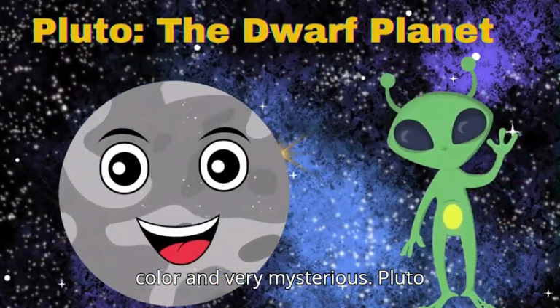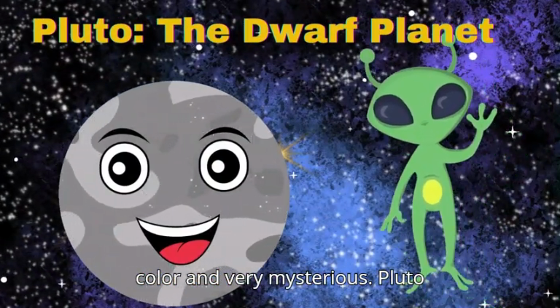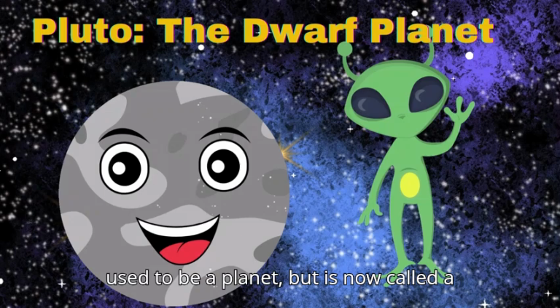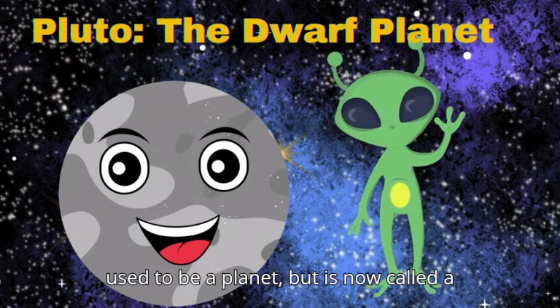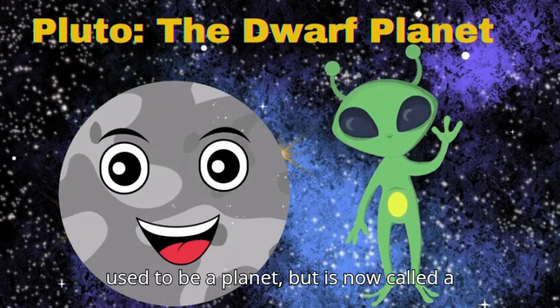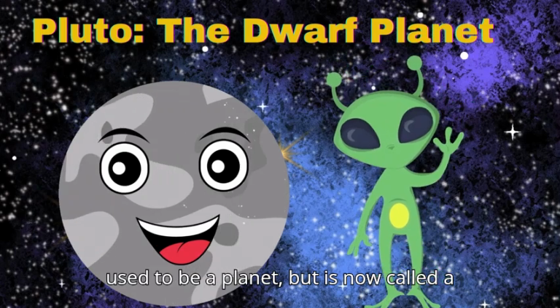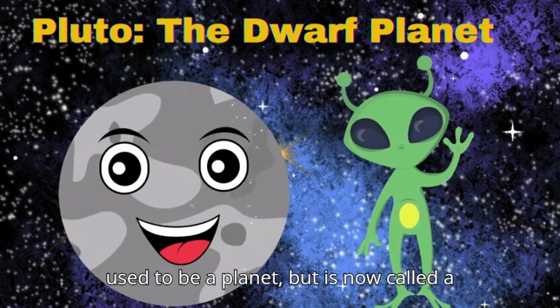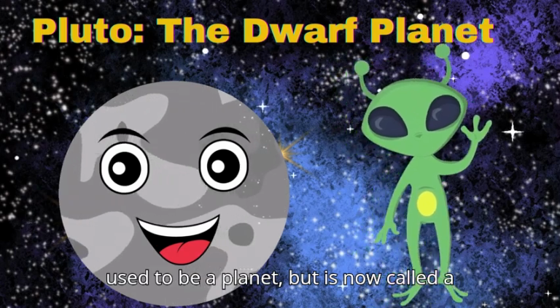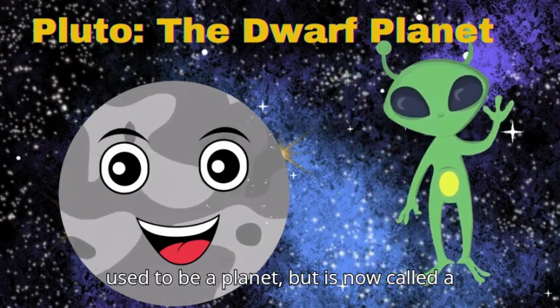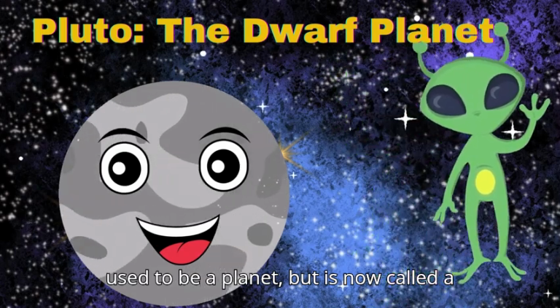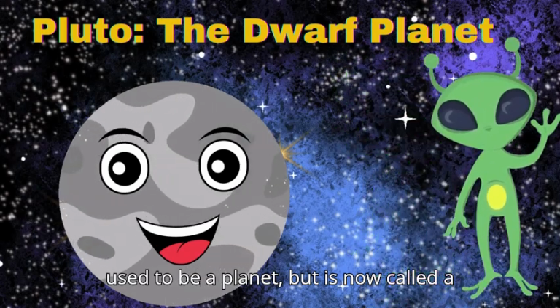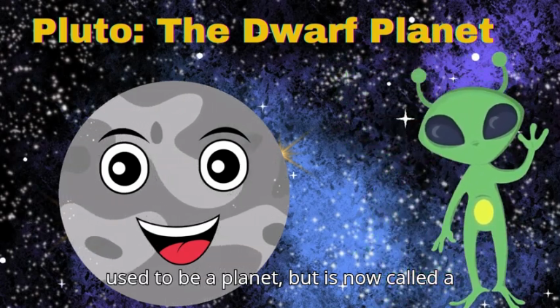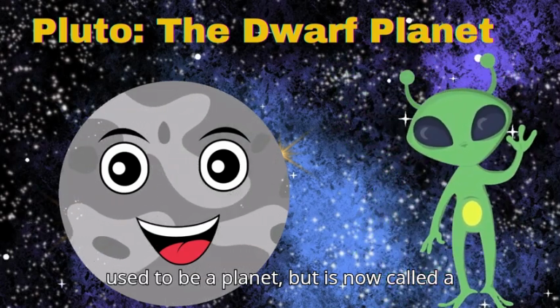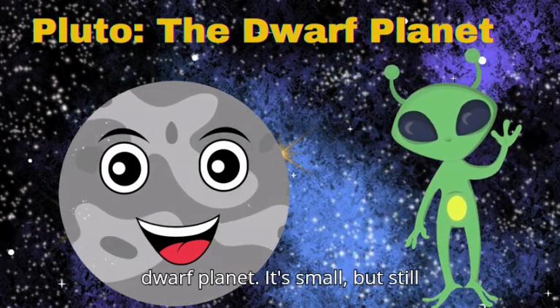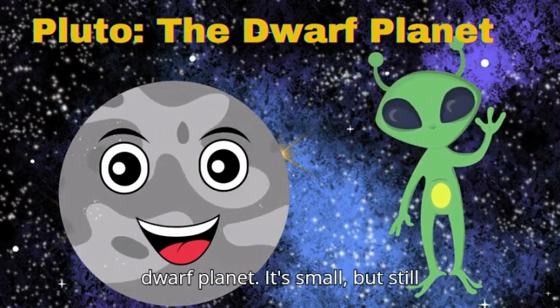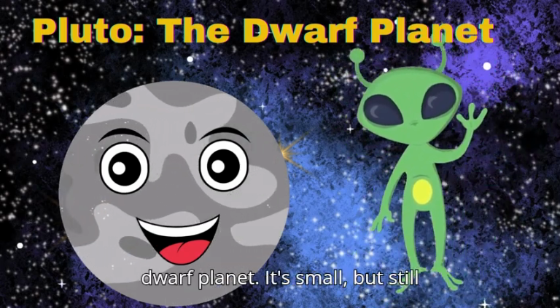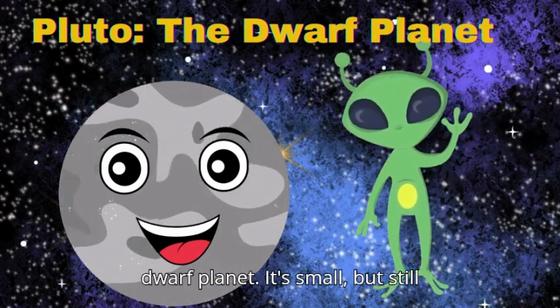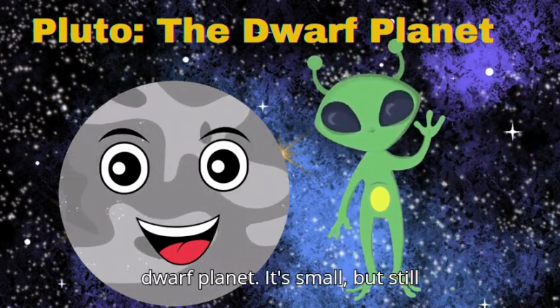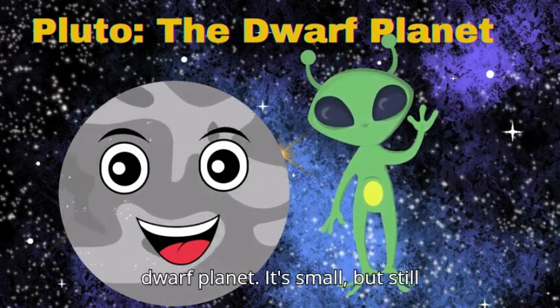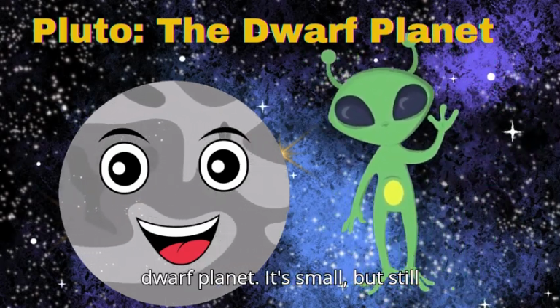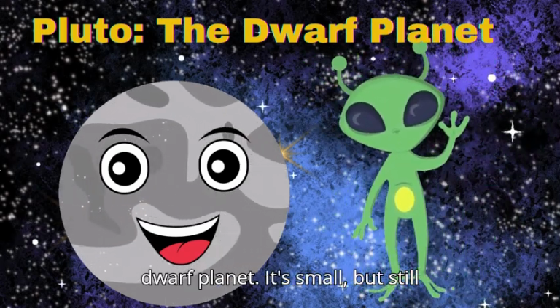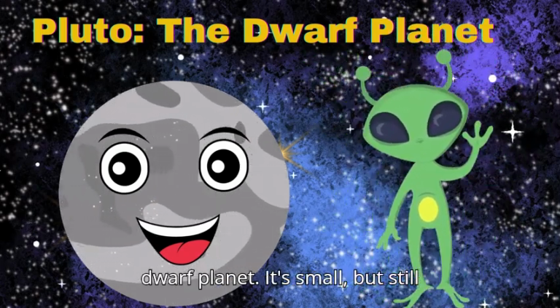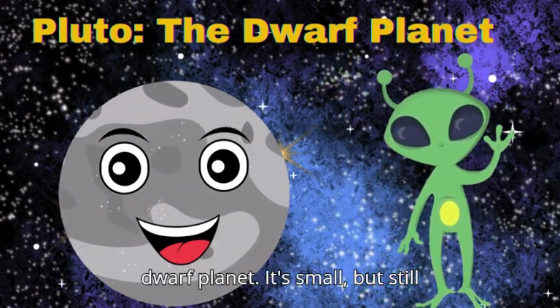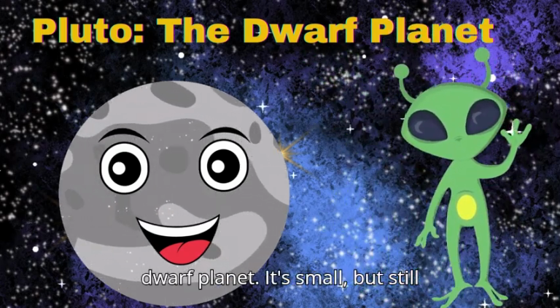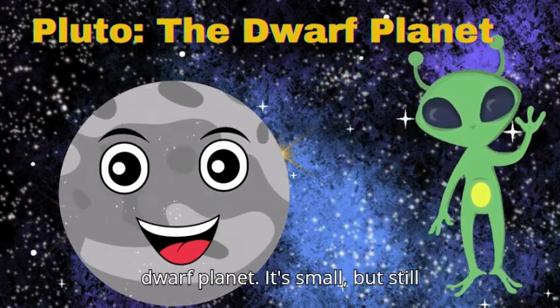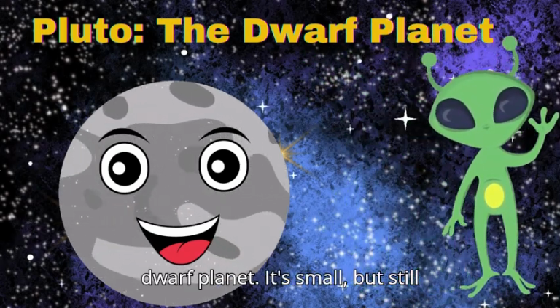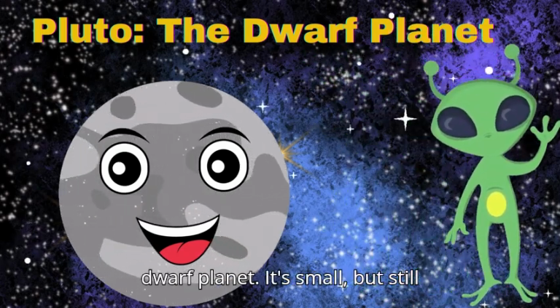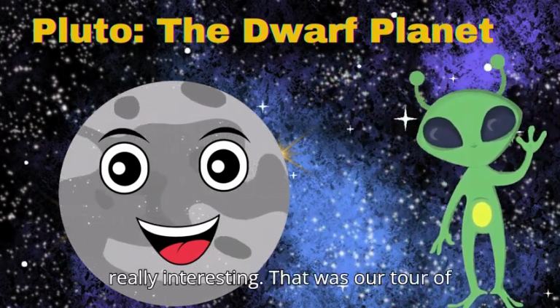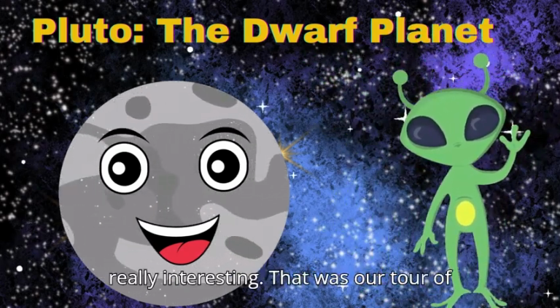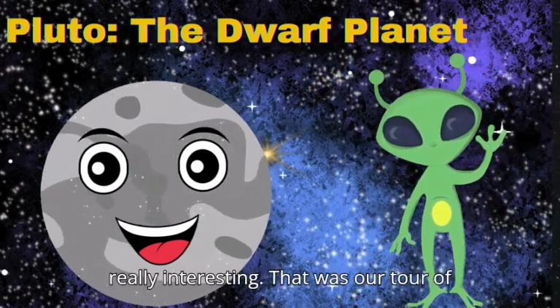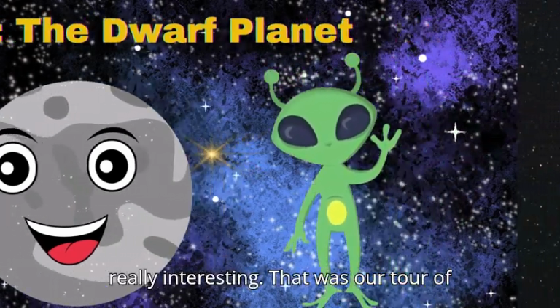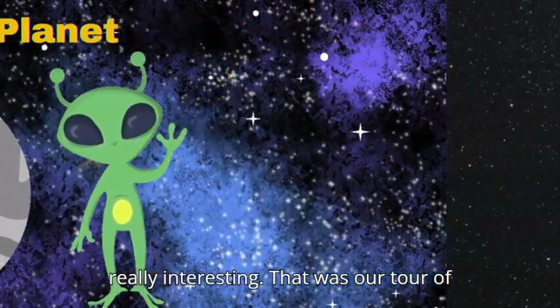Pluto used to be a planet but is now called a dwarf planet. It's small but still really interesting.